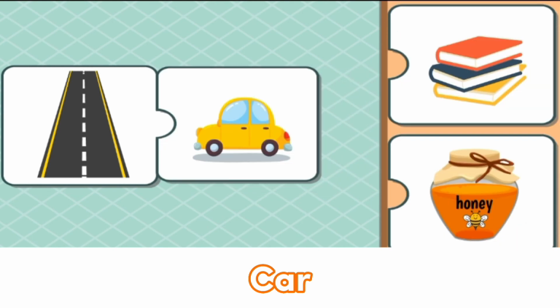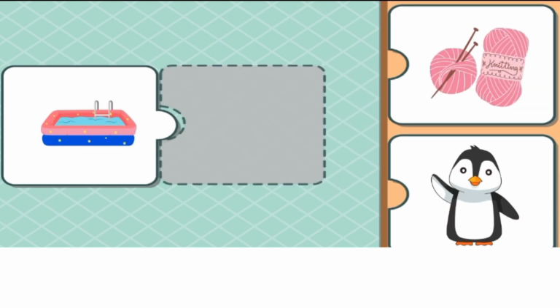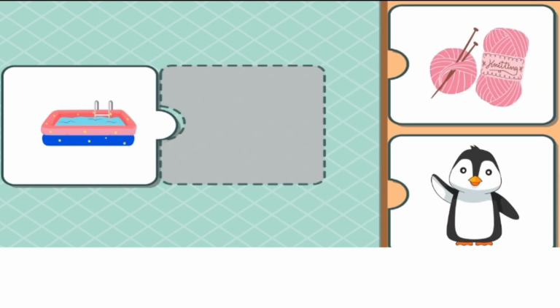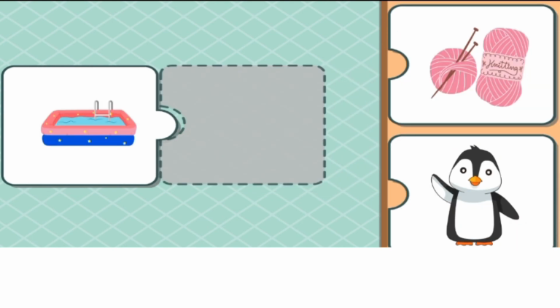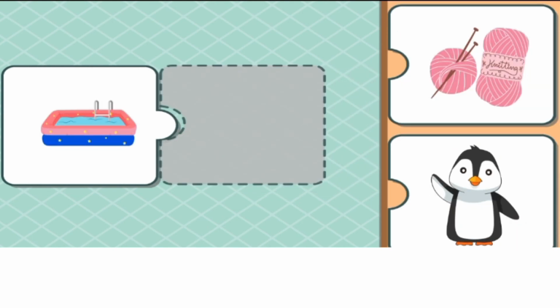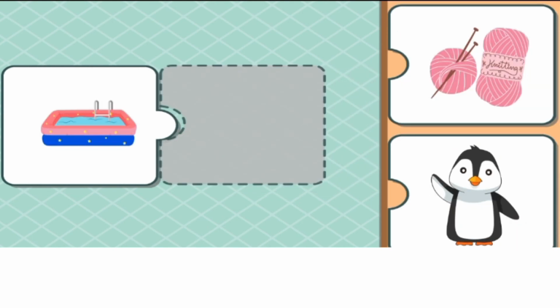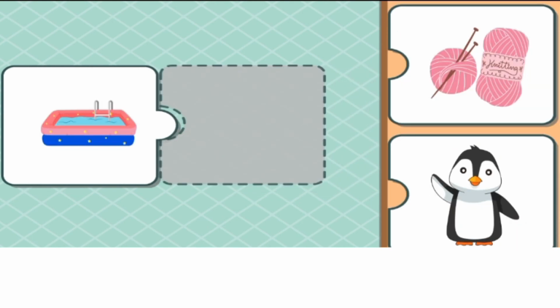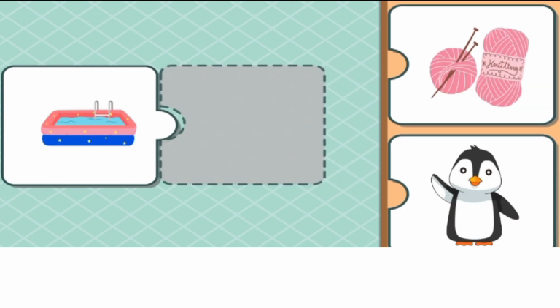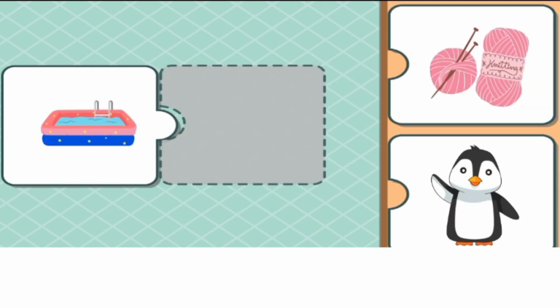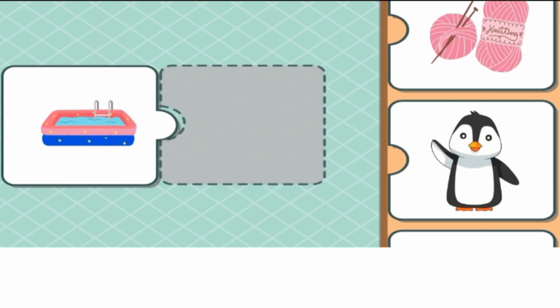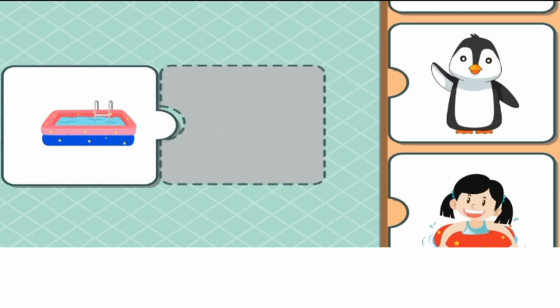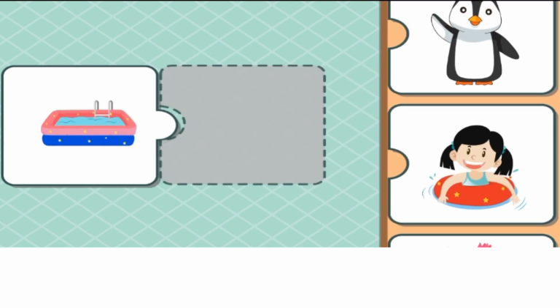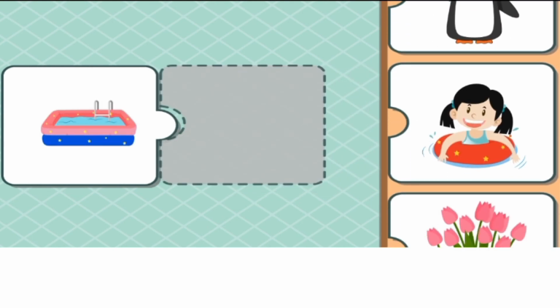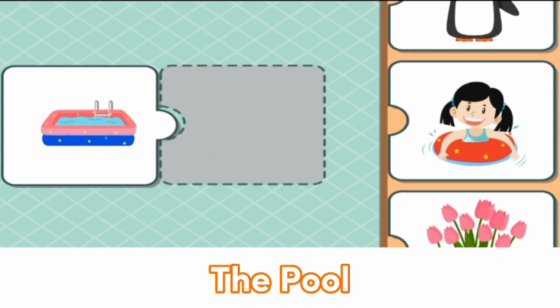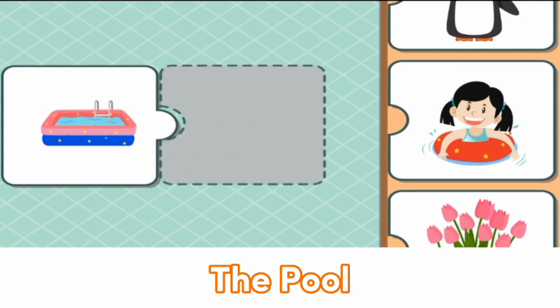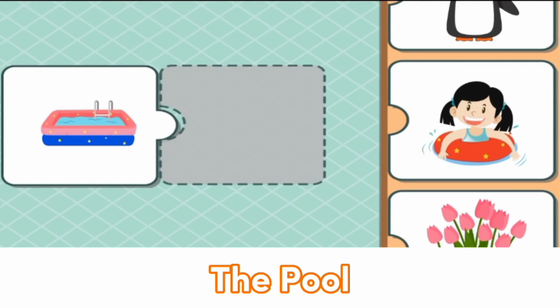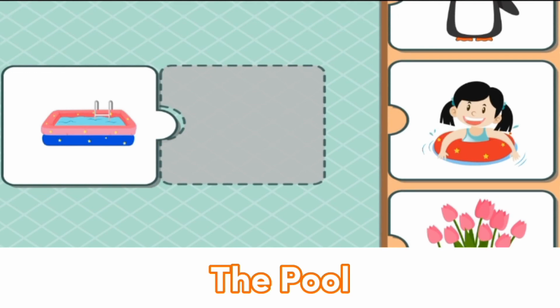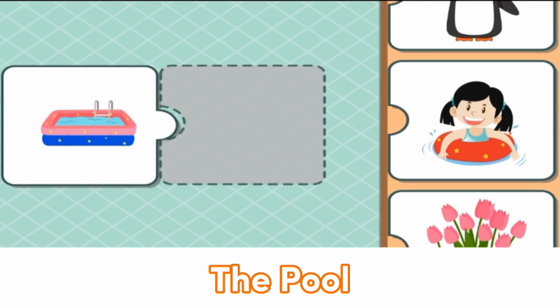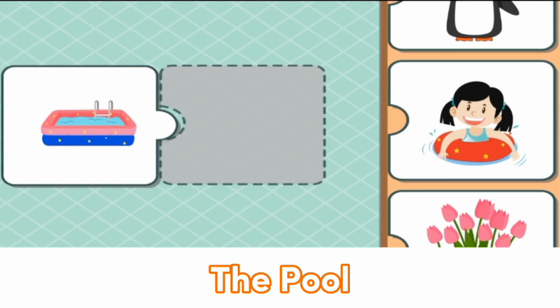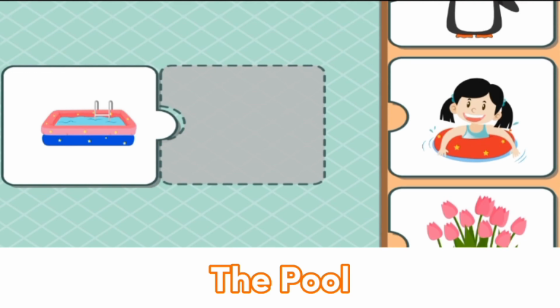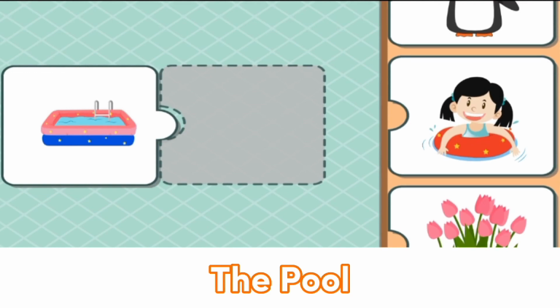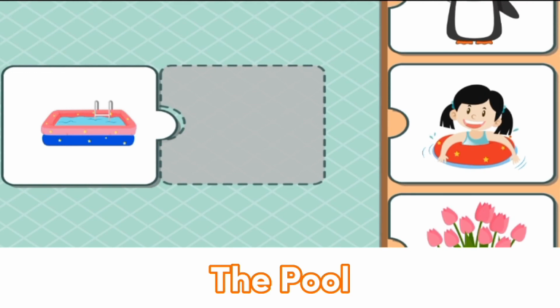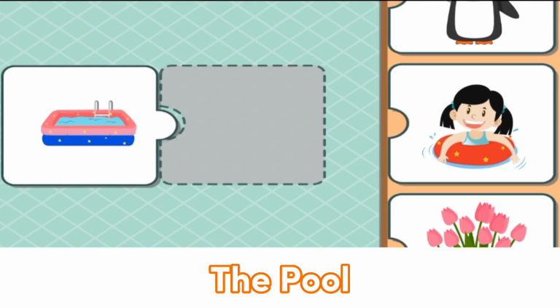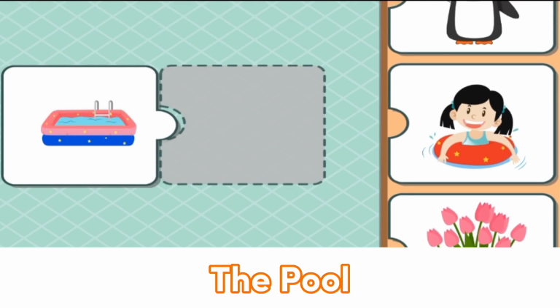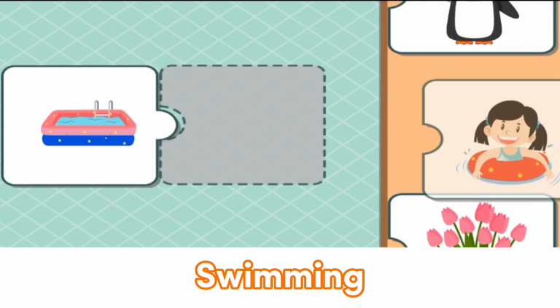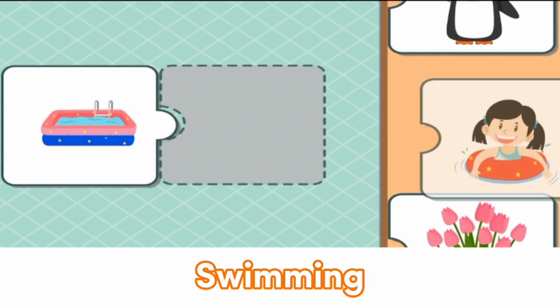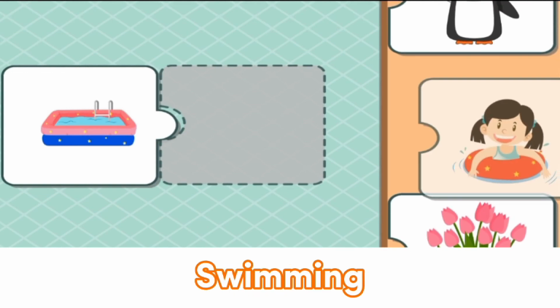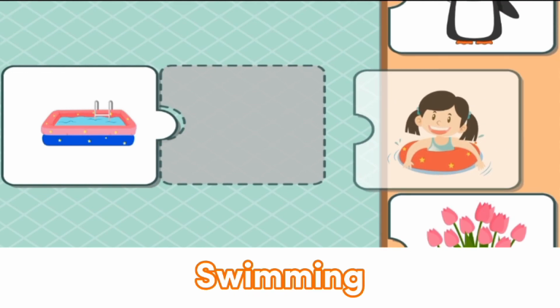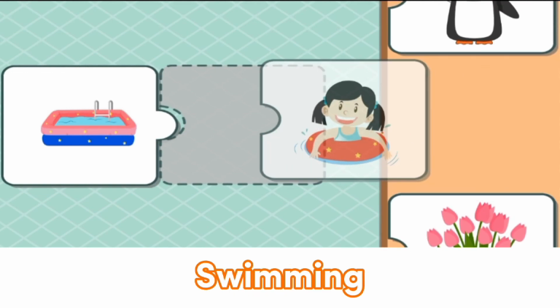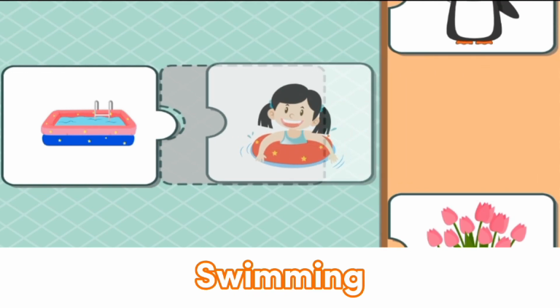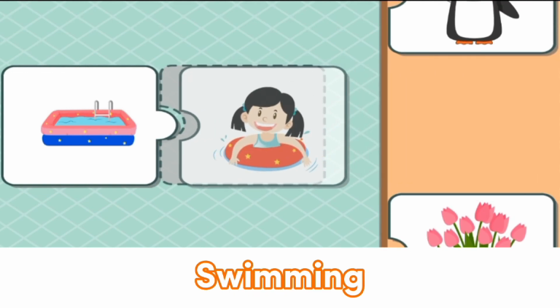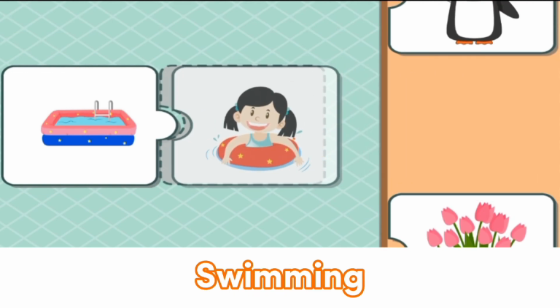What is it? The pool. The pool matches with swimming.